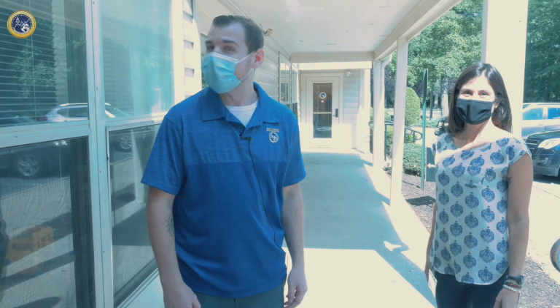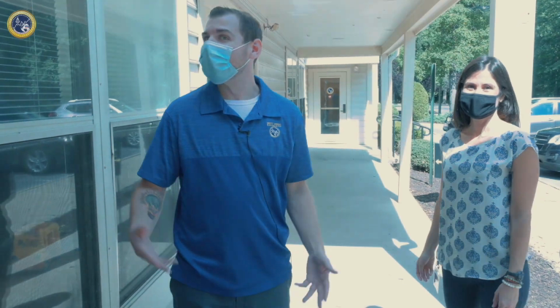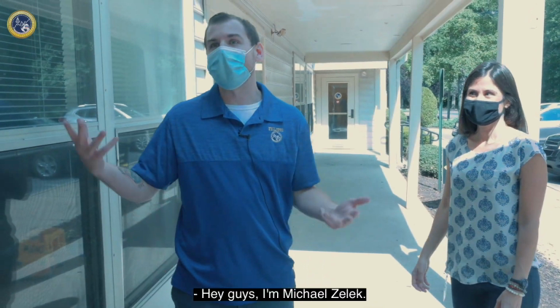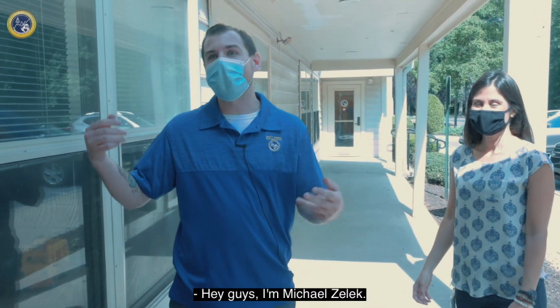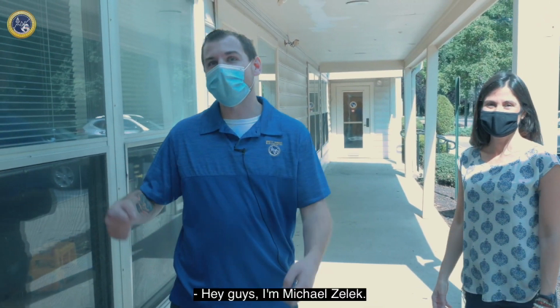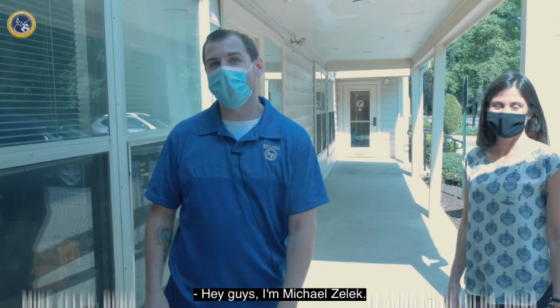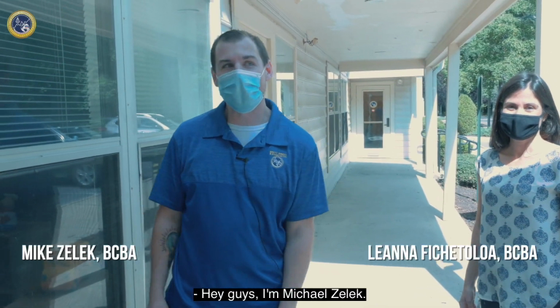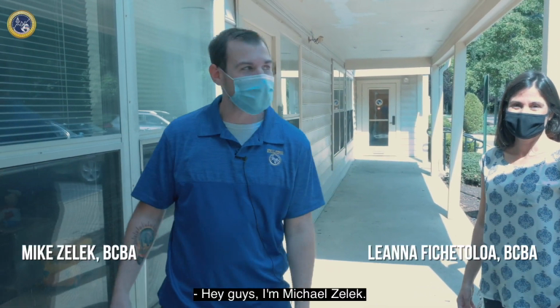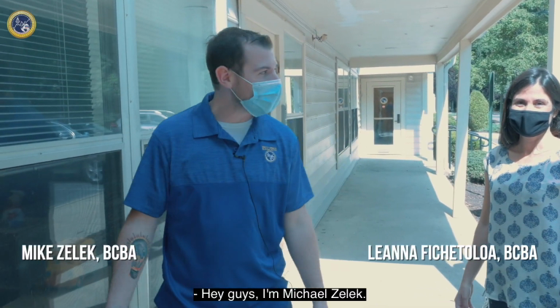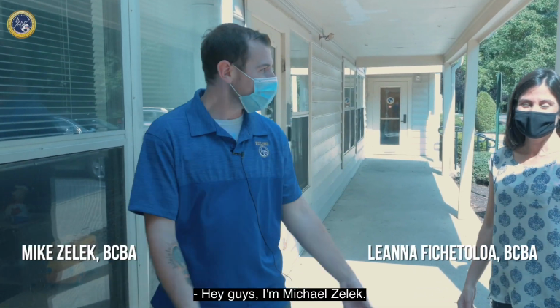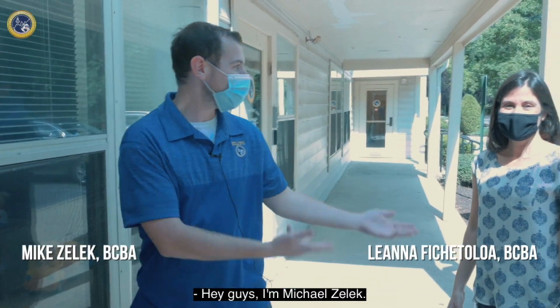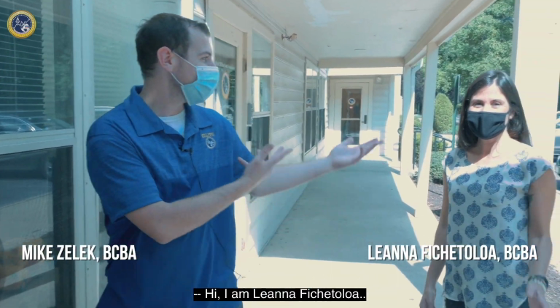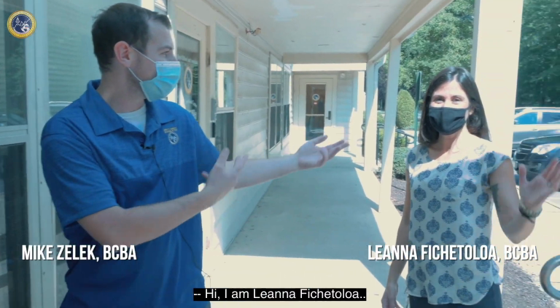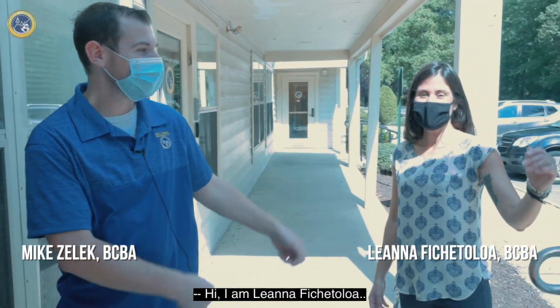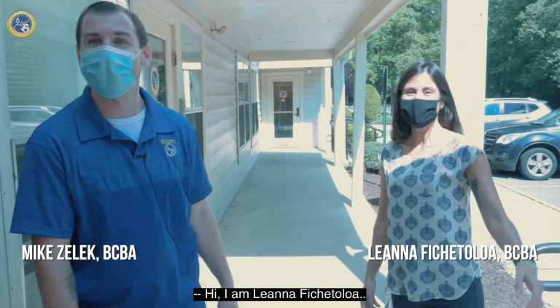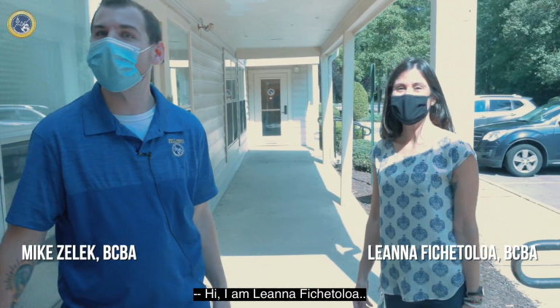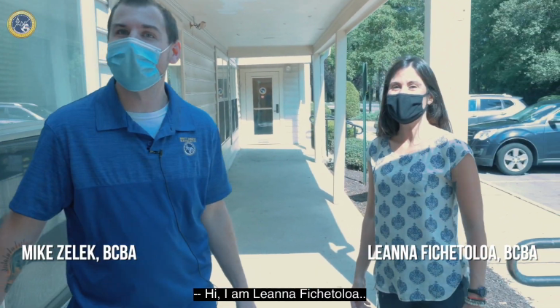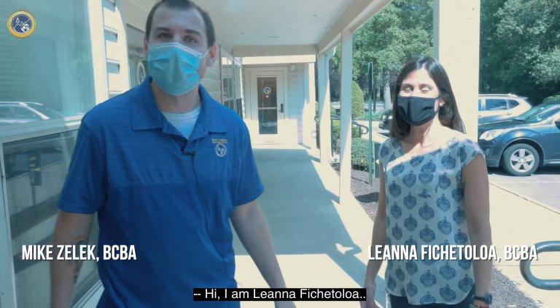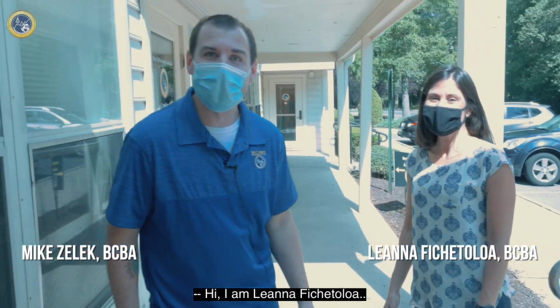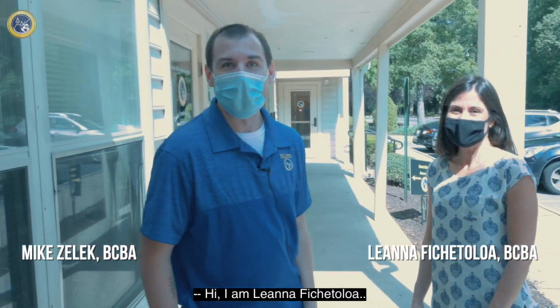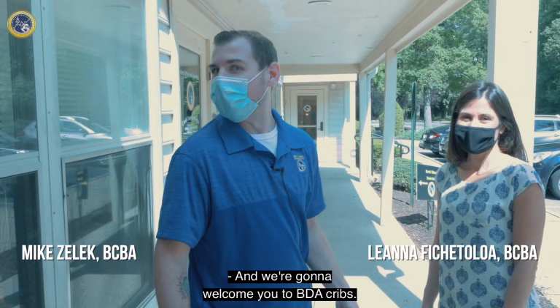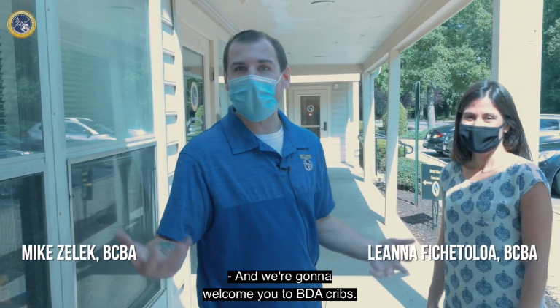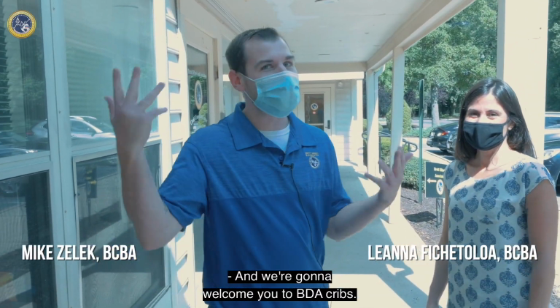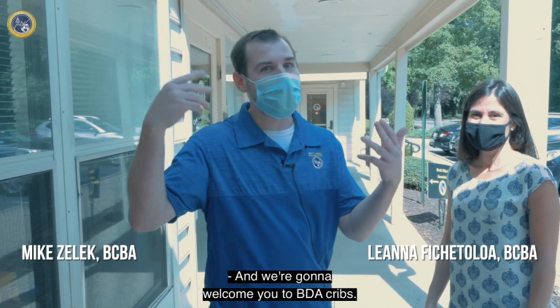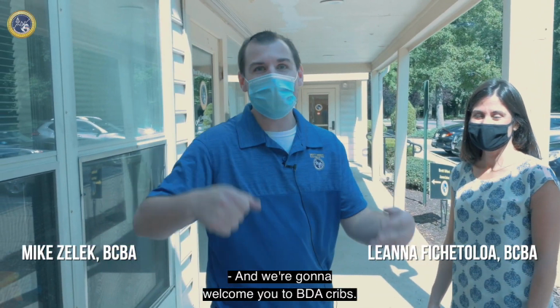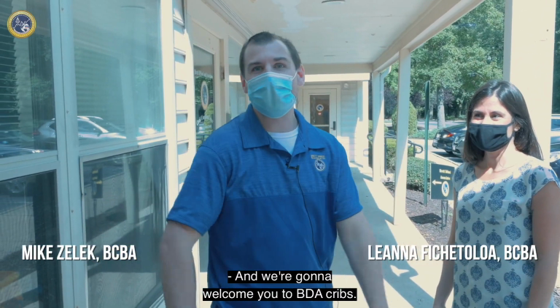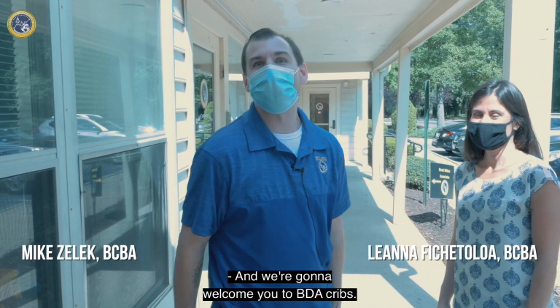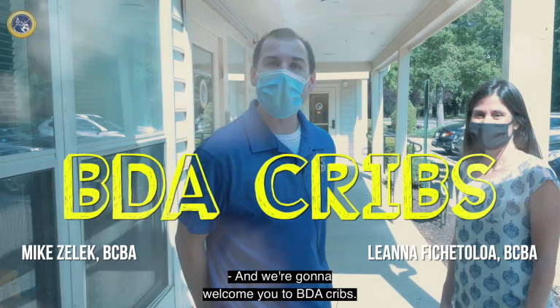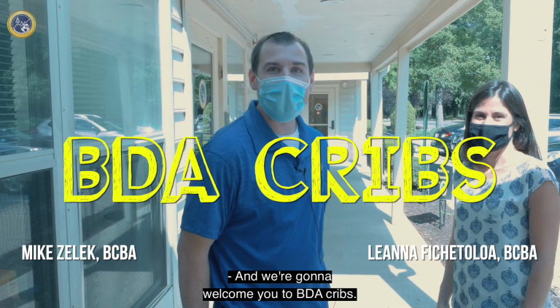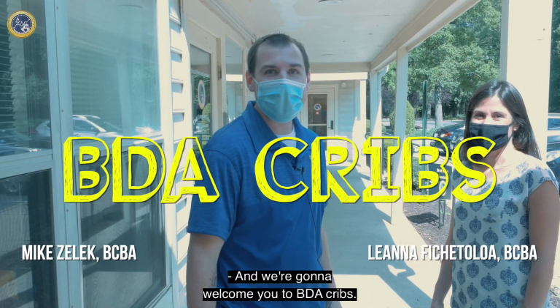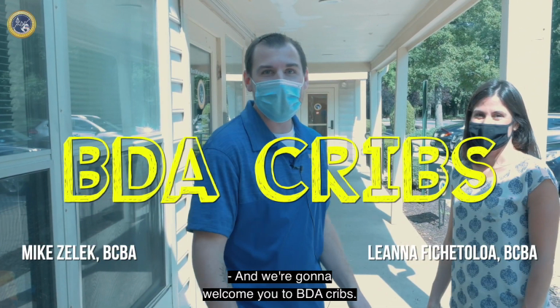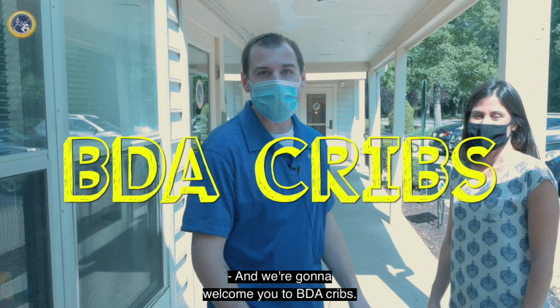Hey guys, I'm Michael Zelleck. Hi, I'm Leanna Picitola. And we're gonna welcome you to BDA Cribs.